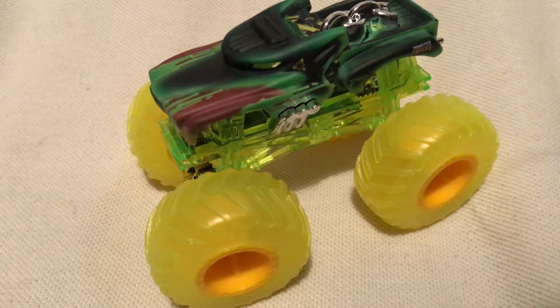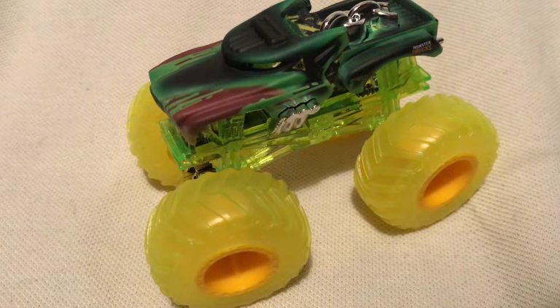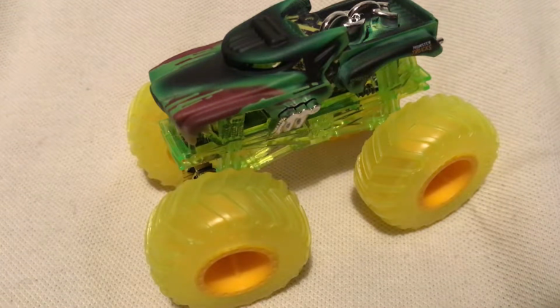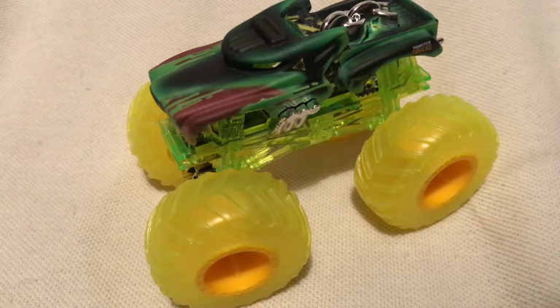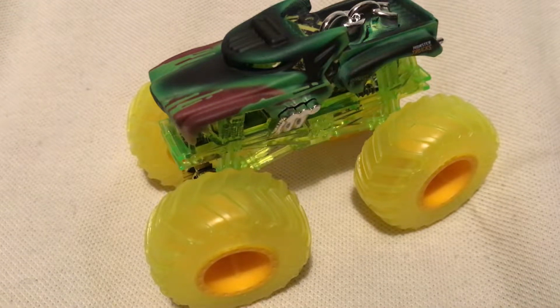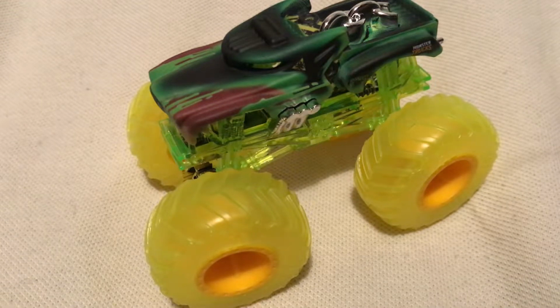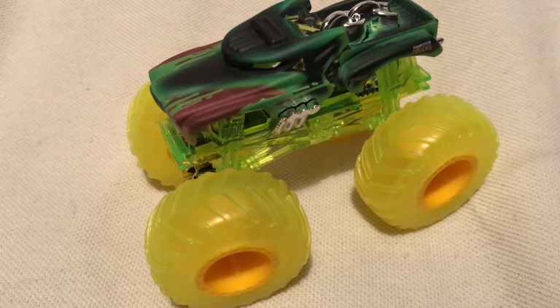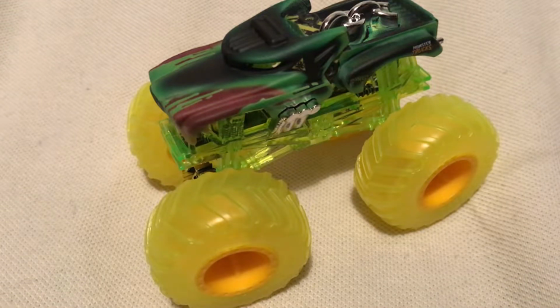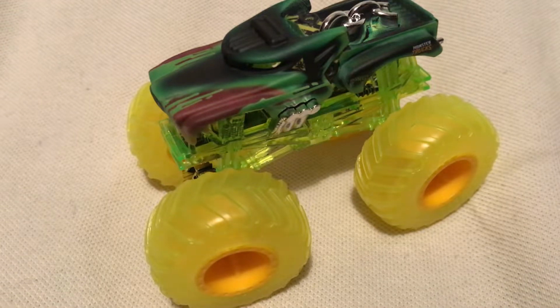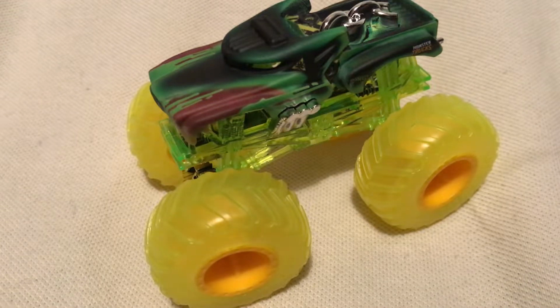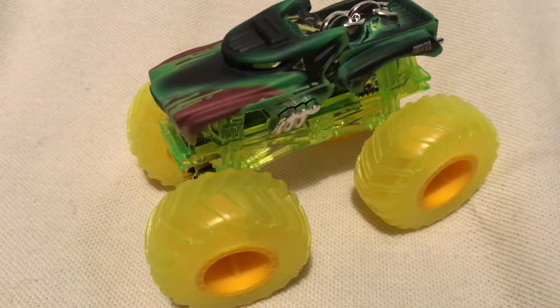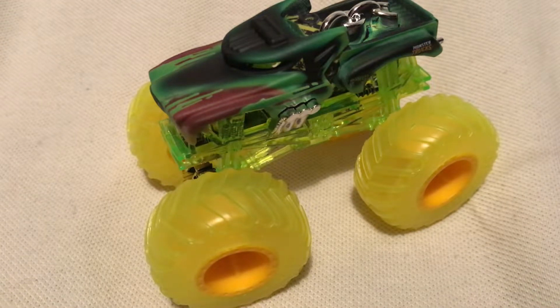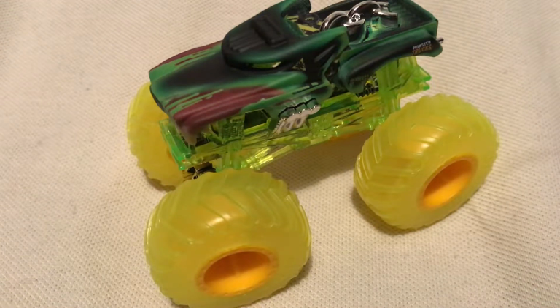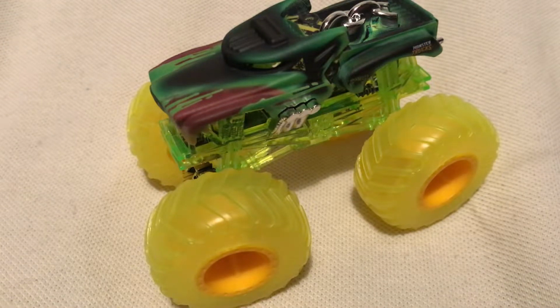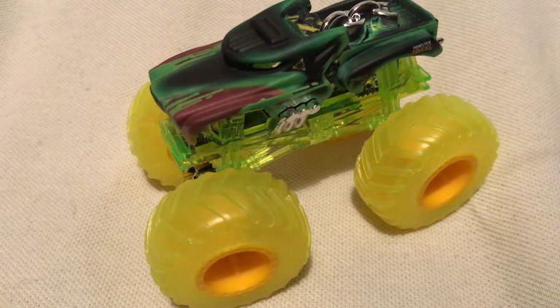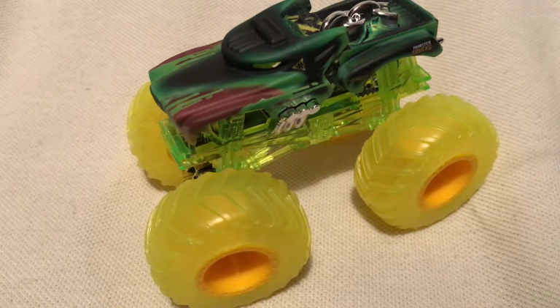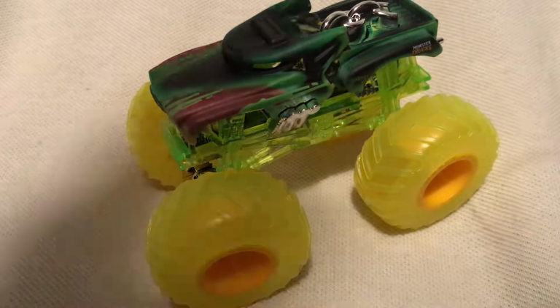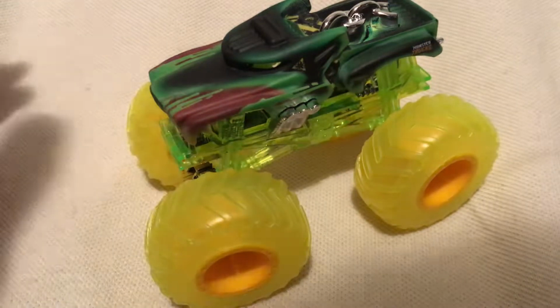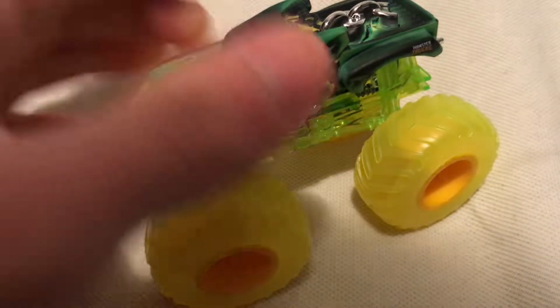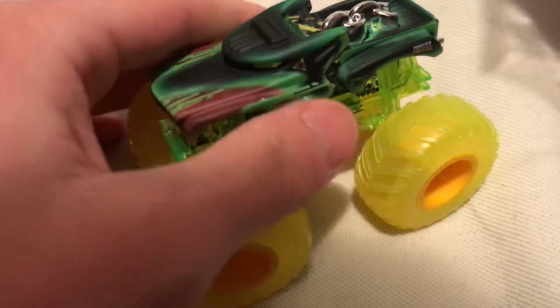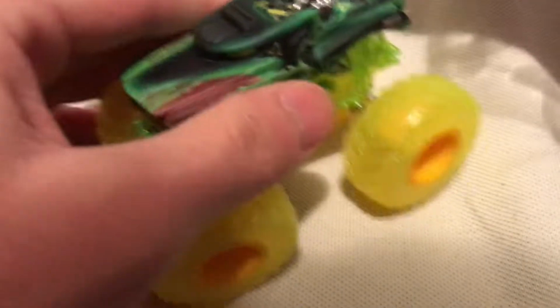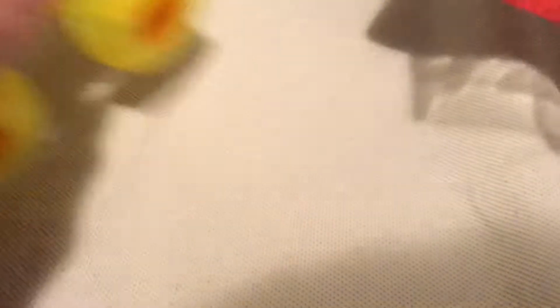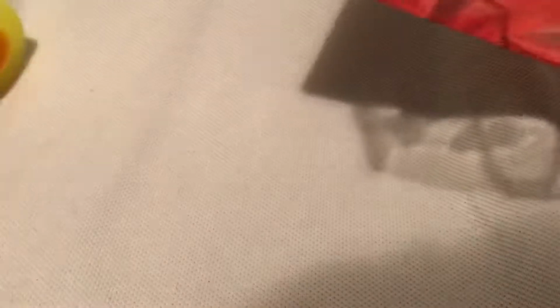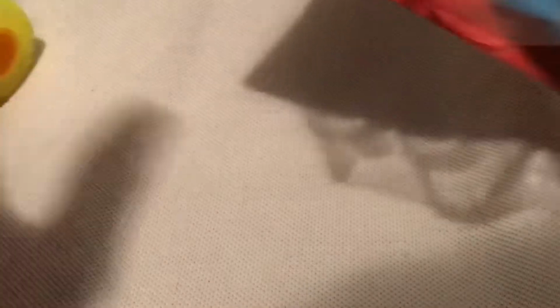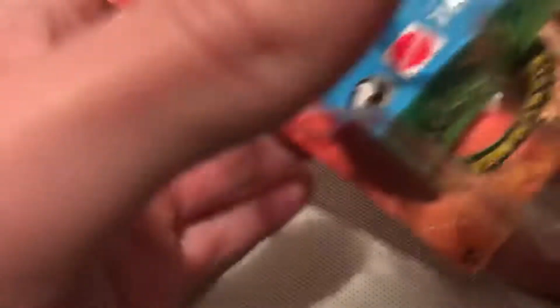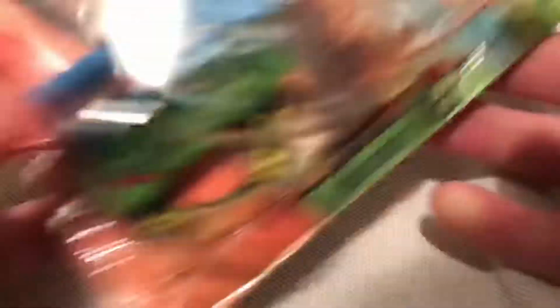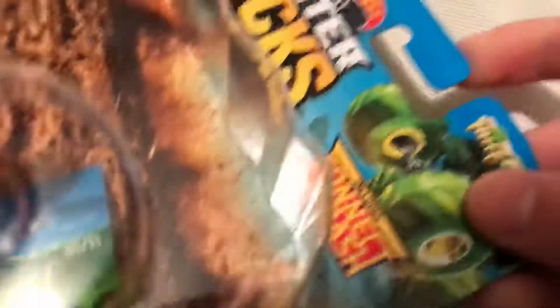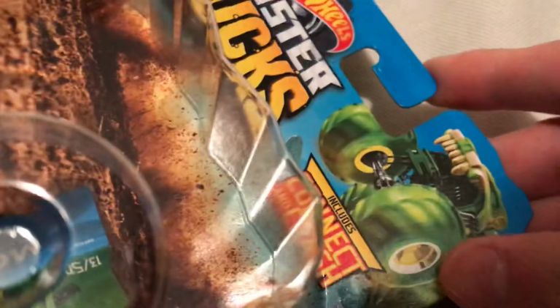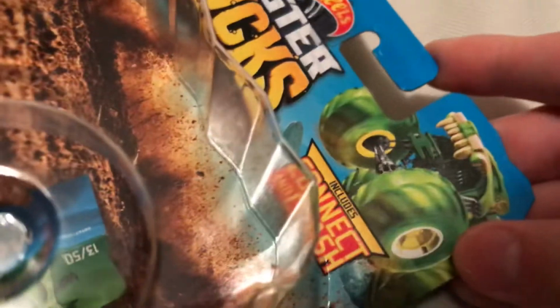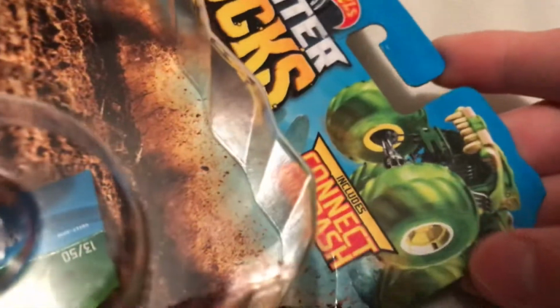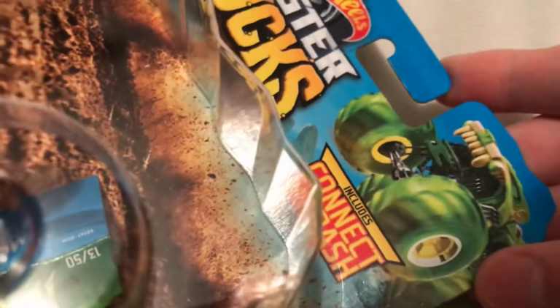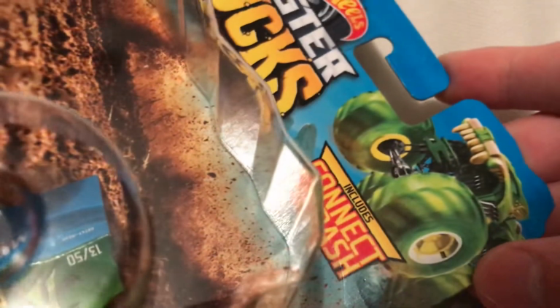Hey YouTube, it's me Julien. Here's the Hotweiler, part of the monster truck series from Hot Wheels, of course.